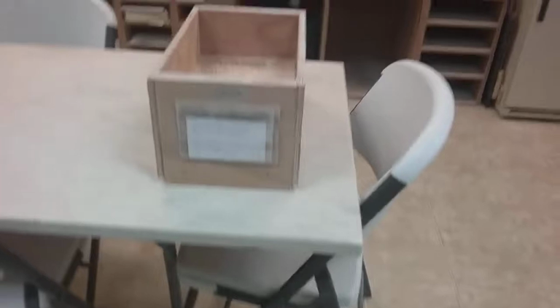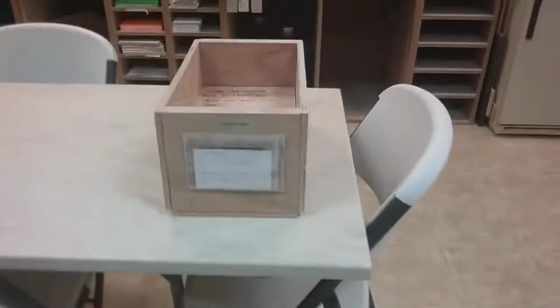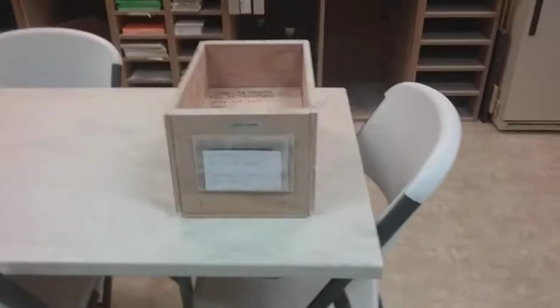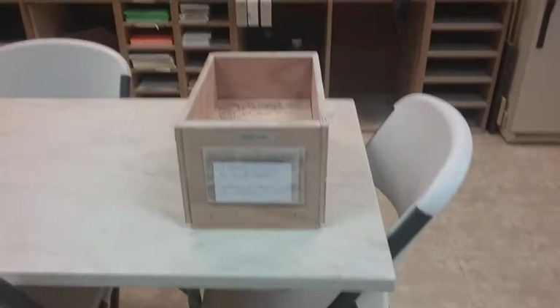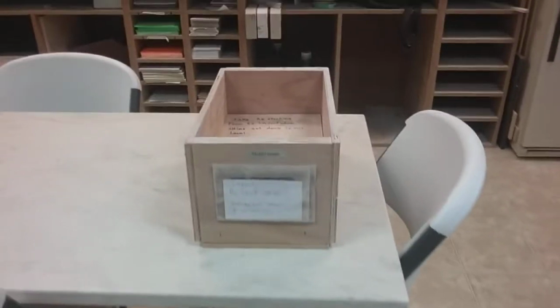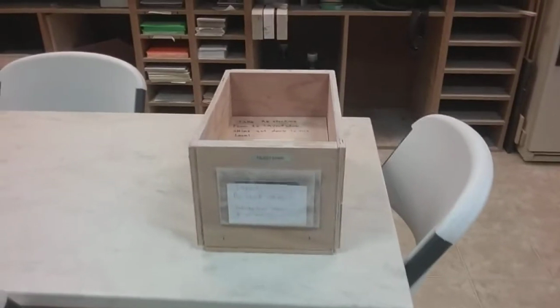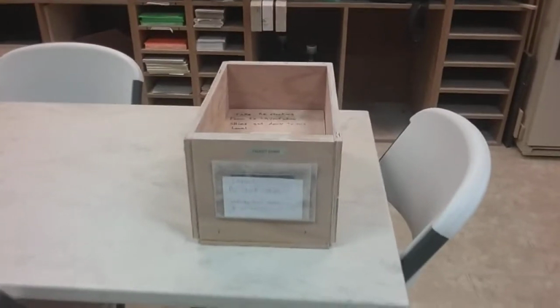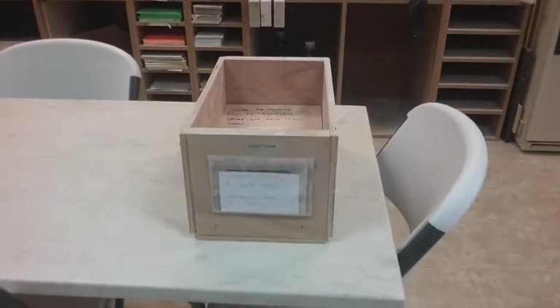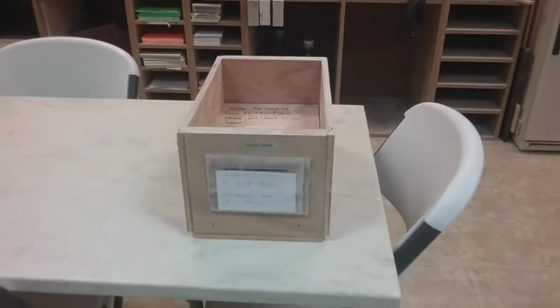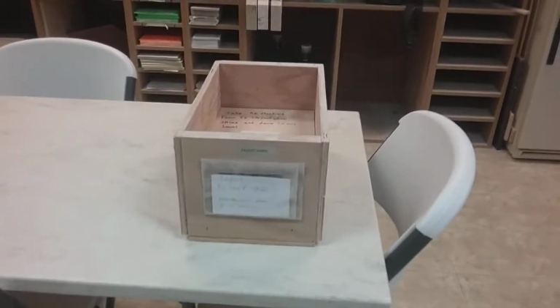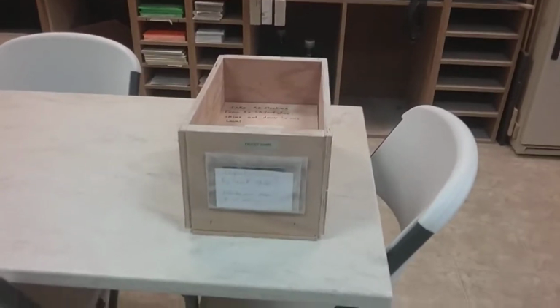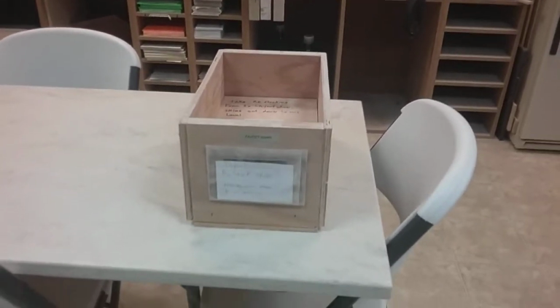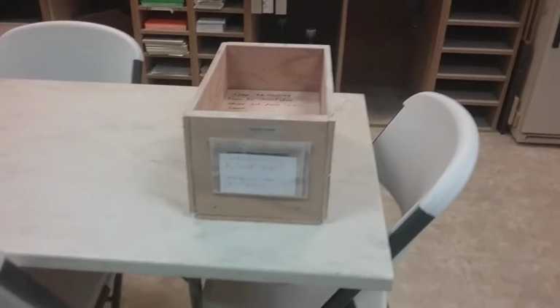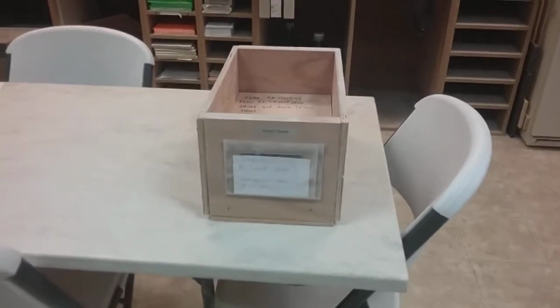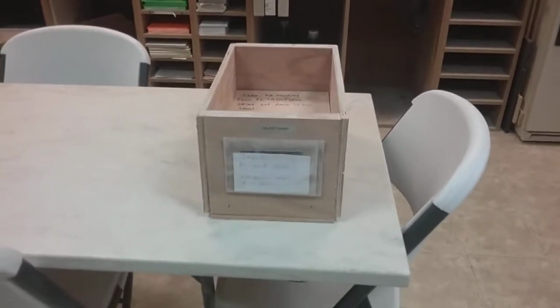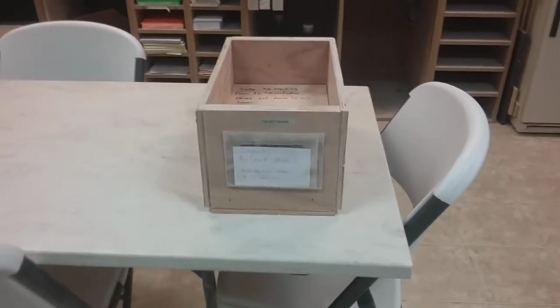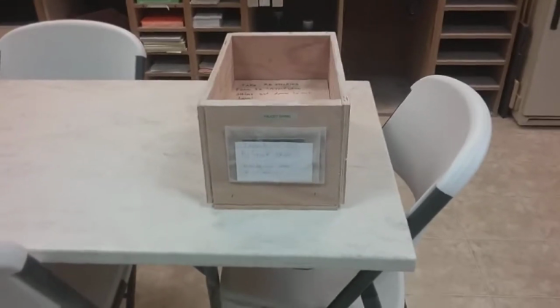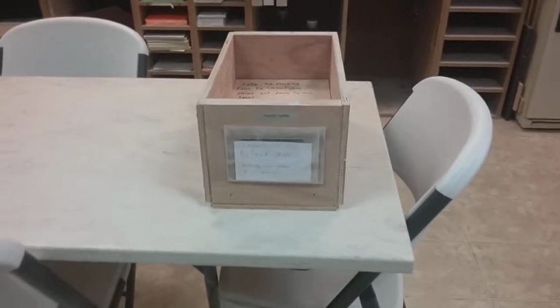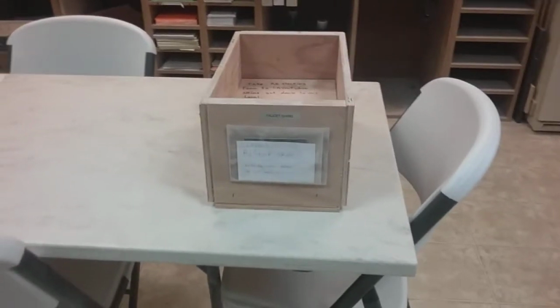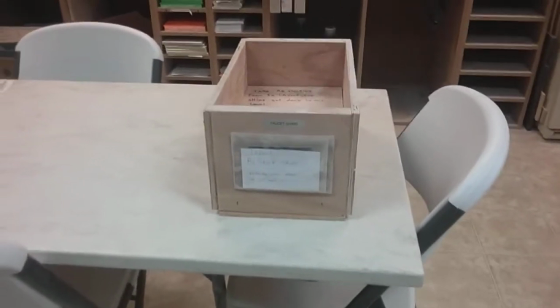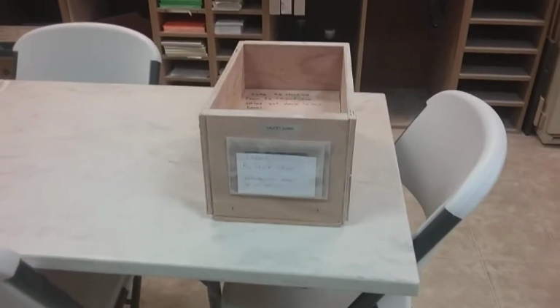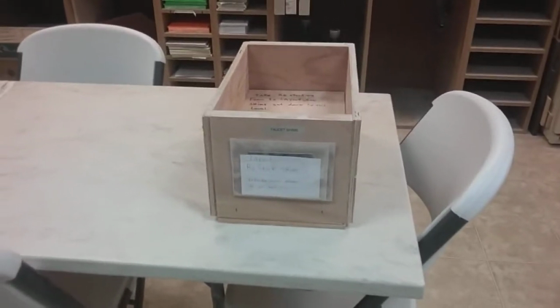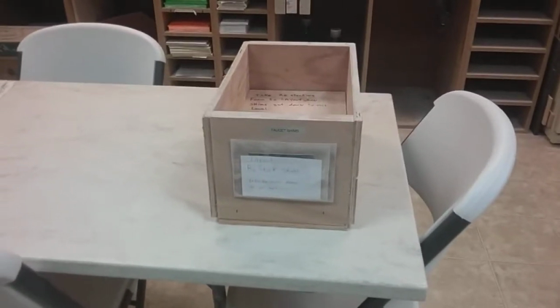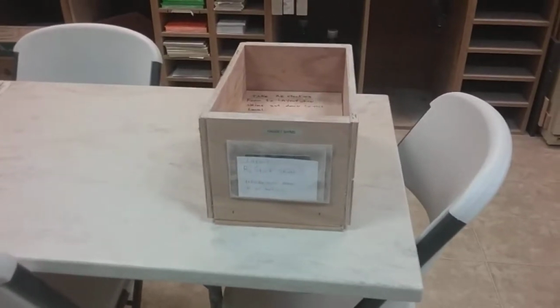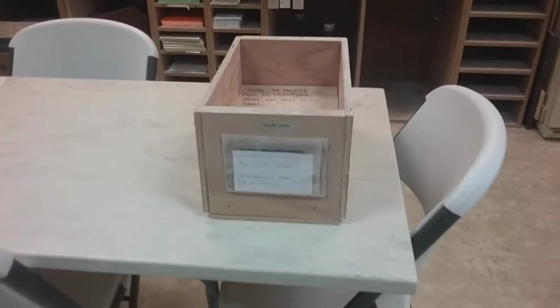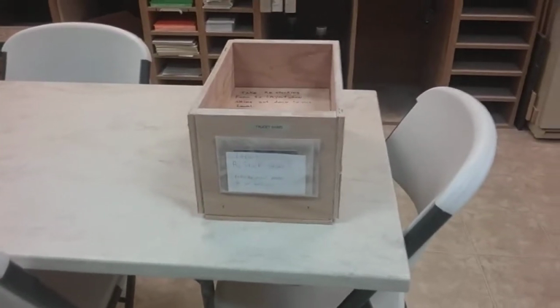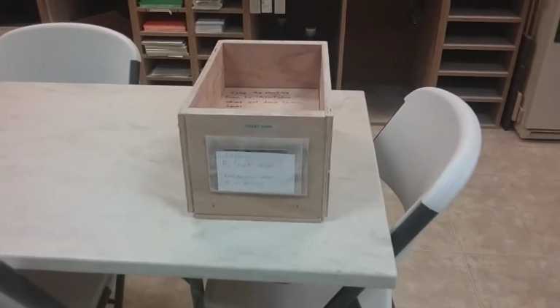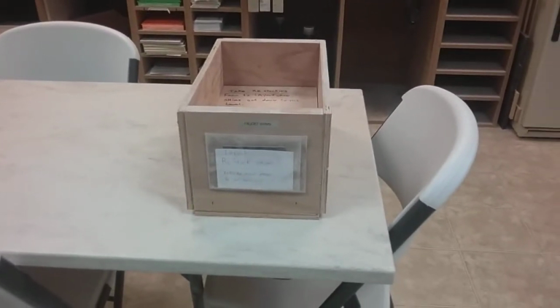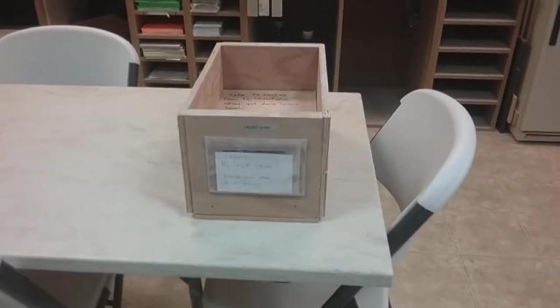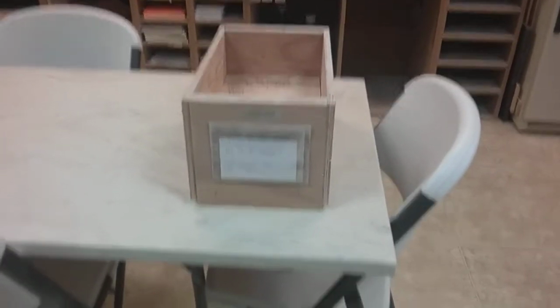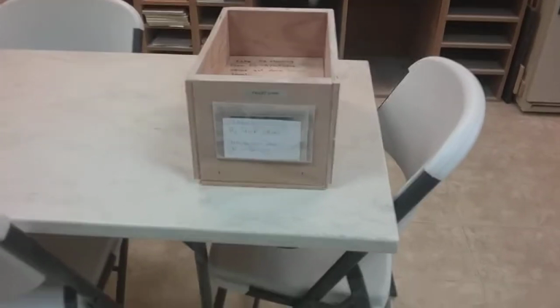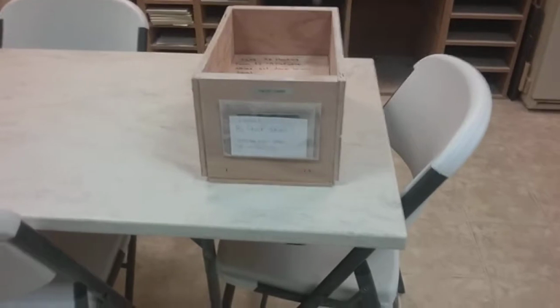Hi, this is Mike with Solid Surface Shop. I've got an improvement to help us keep from running out of faucet shims.